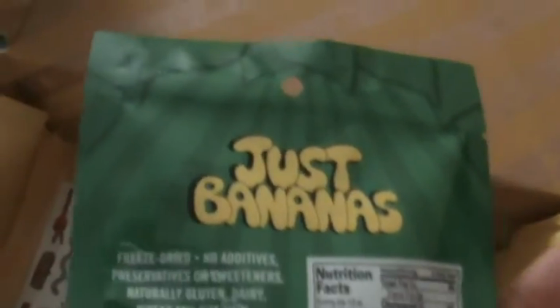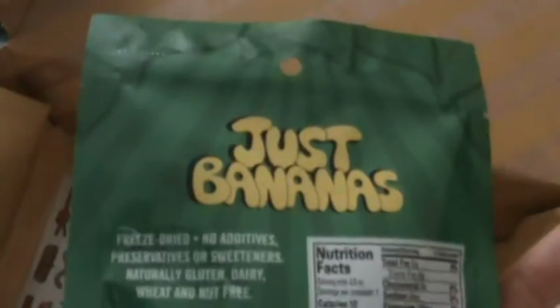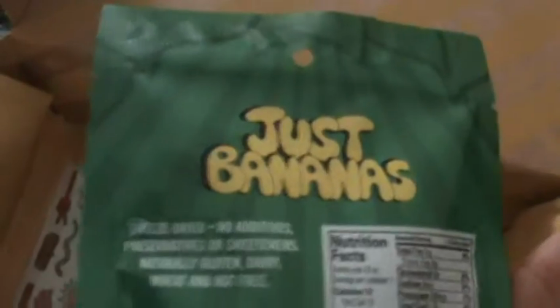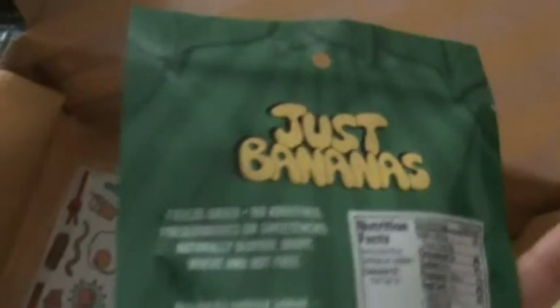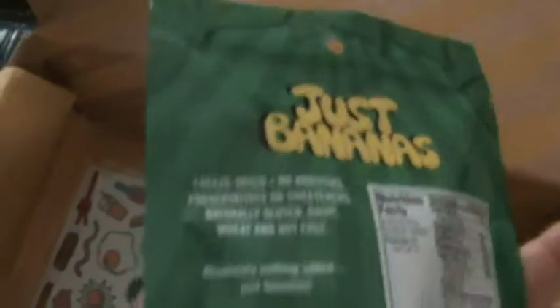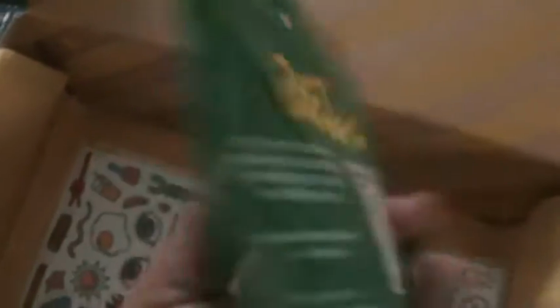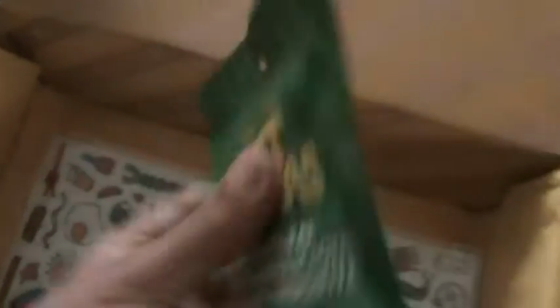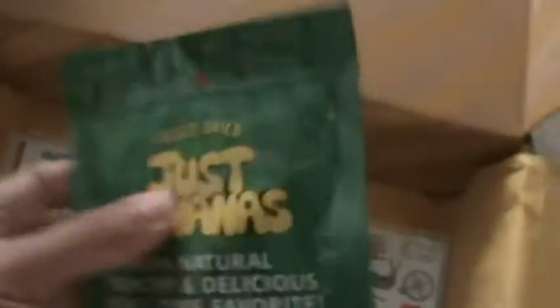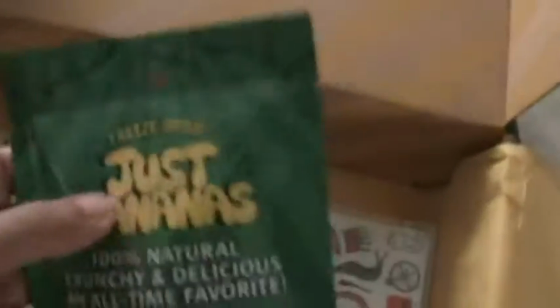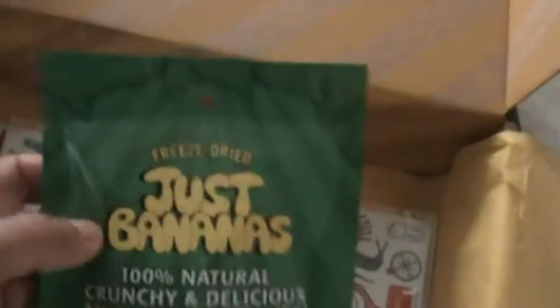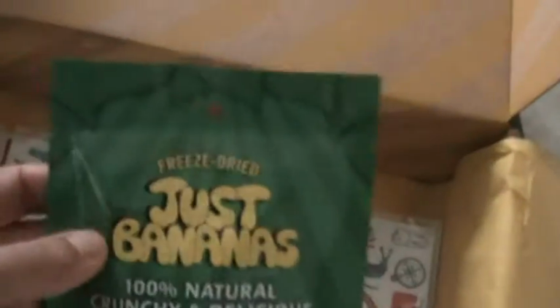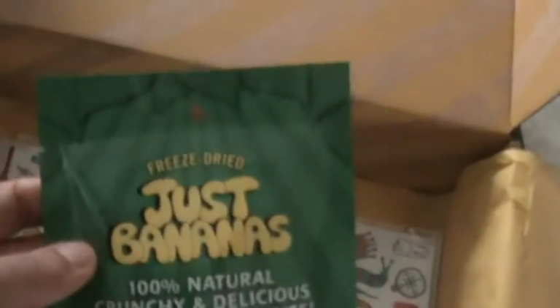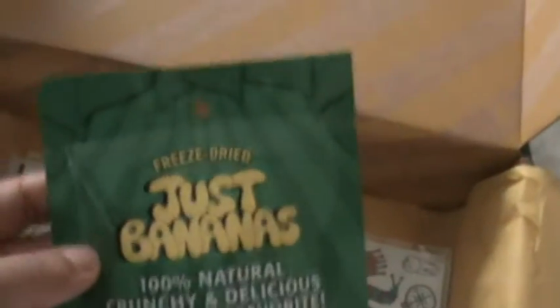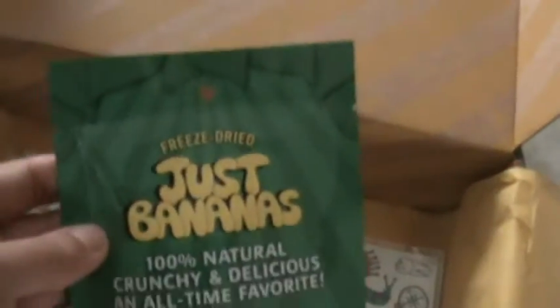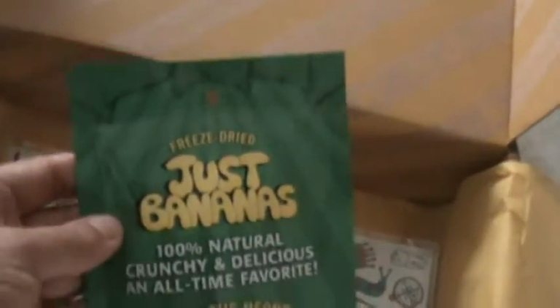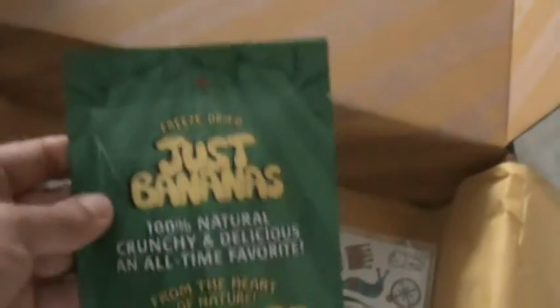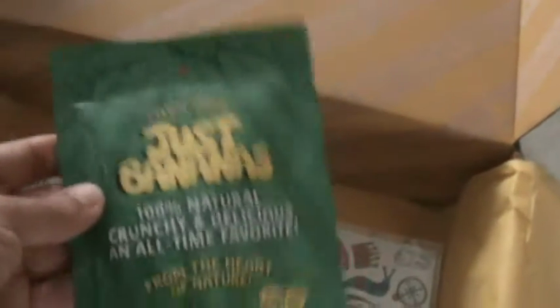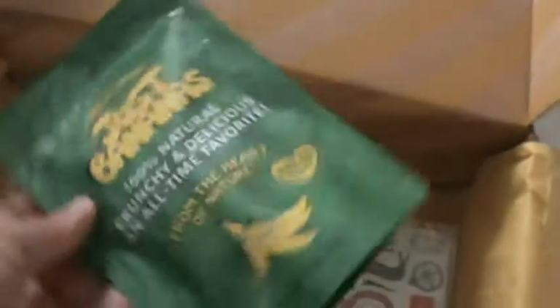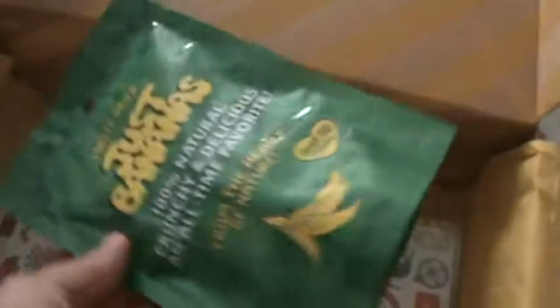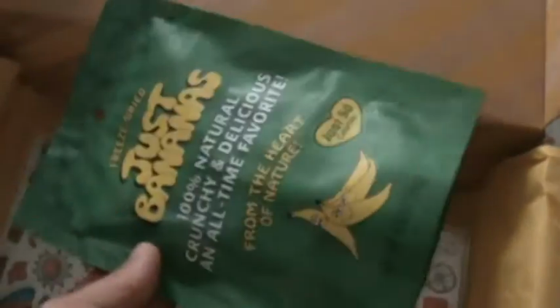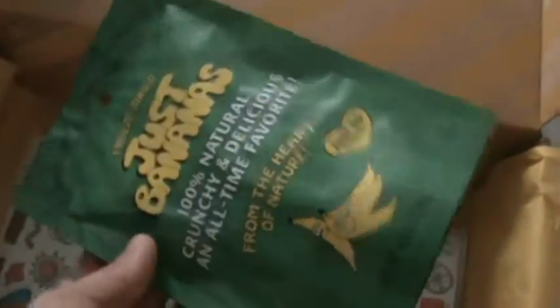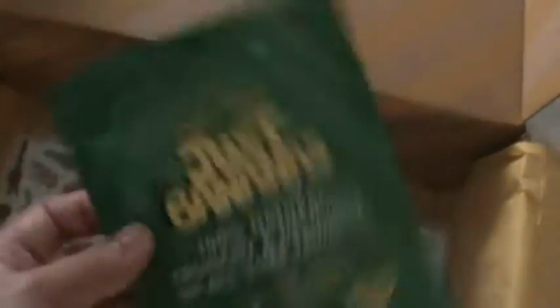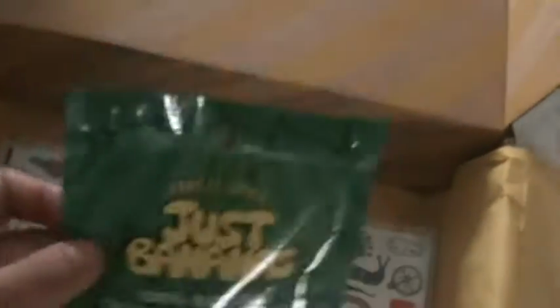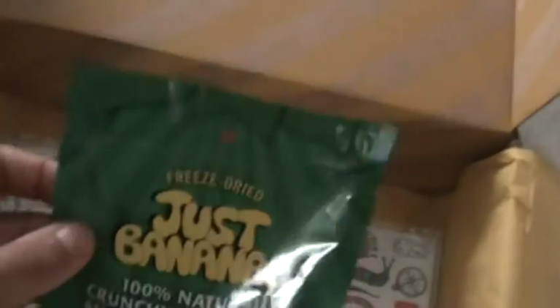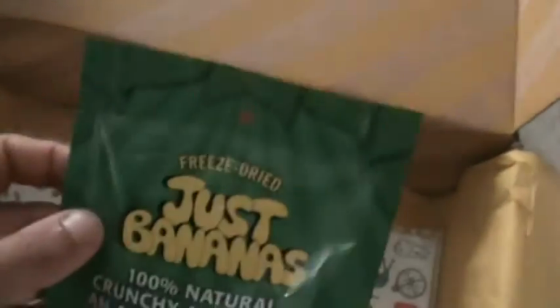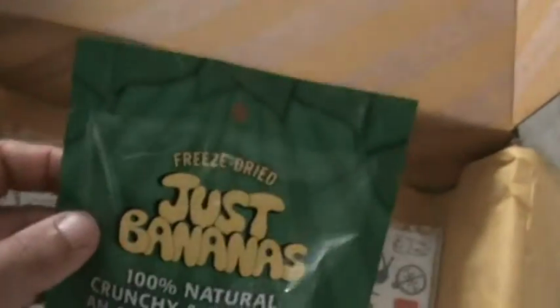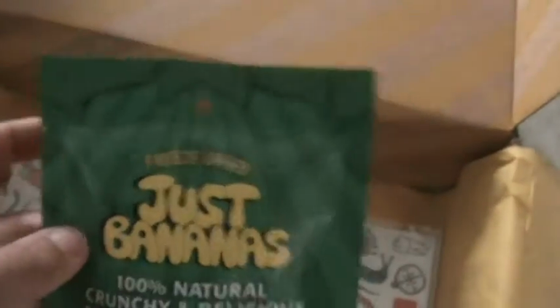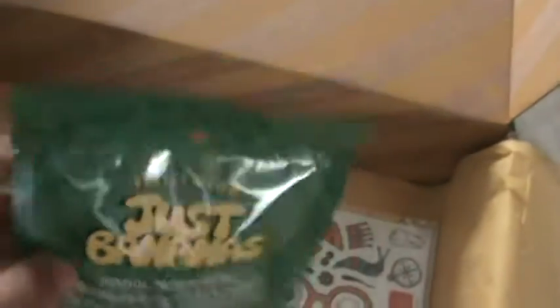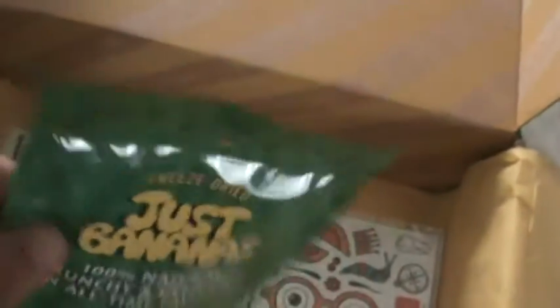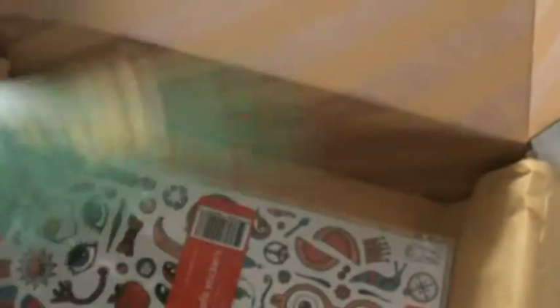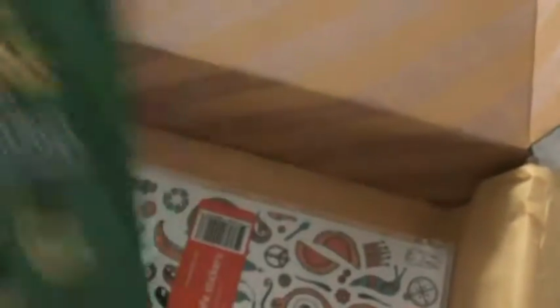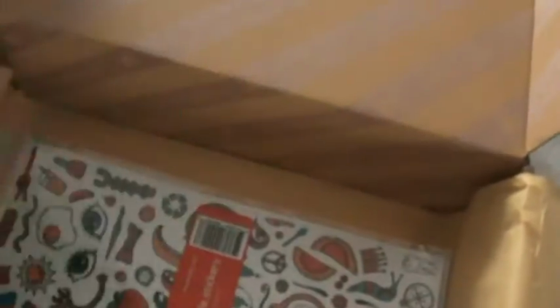Then we have a snack — freeze-dried bananas. My little boy loves snacks and gets really excited when he gets snacks in his boxes. I think it's his favorite part, so he's going to like these.